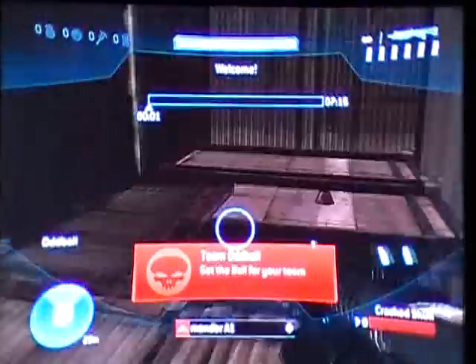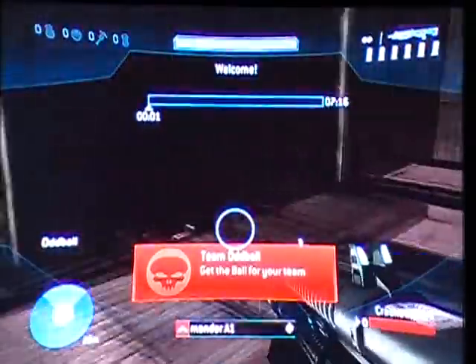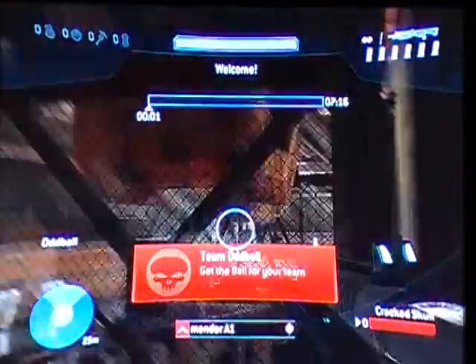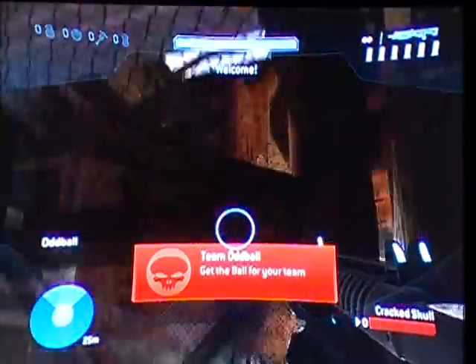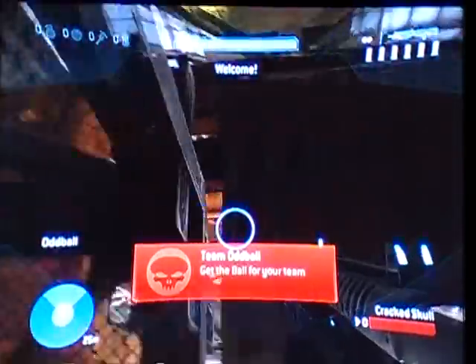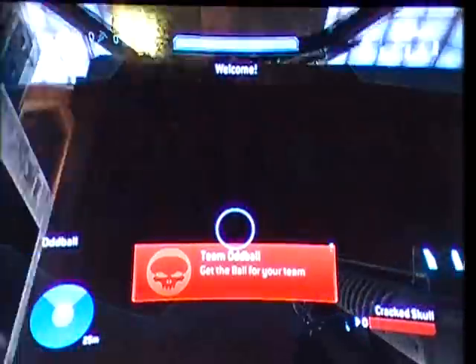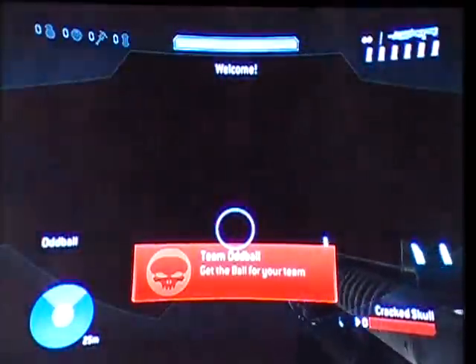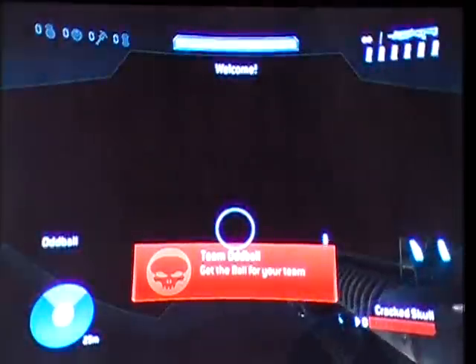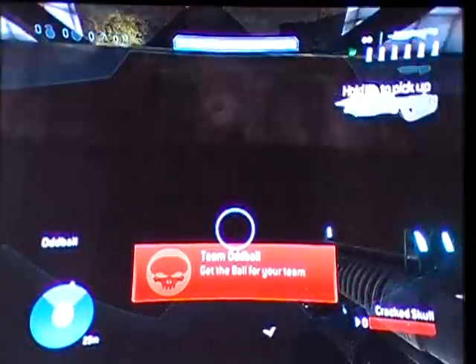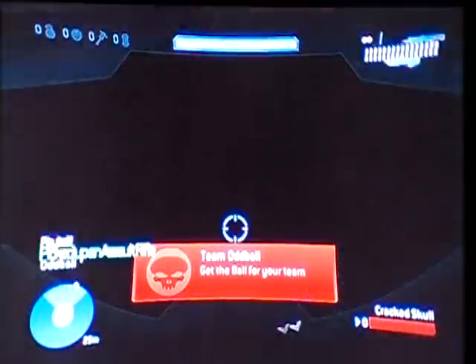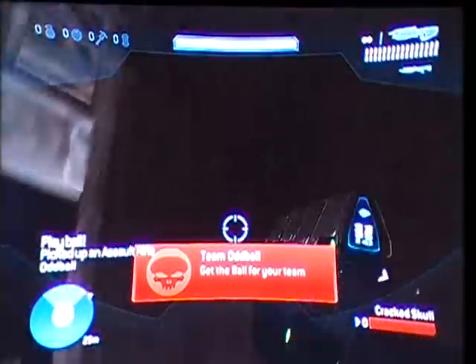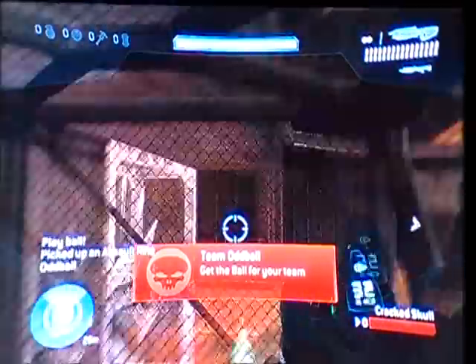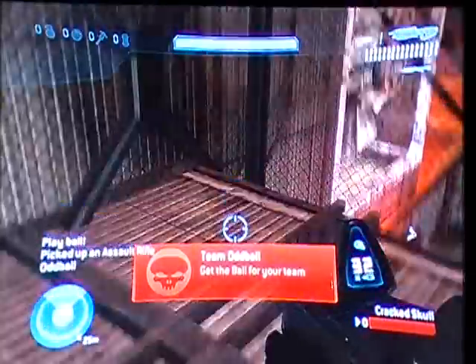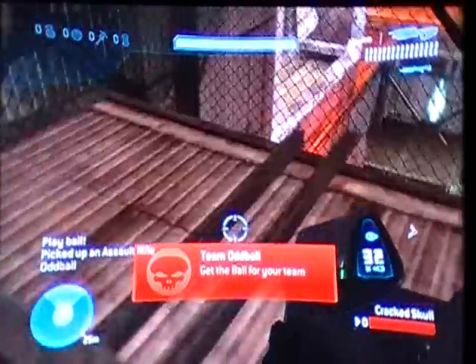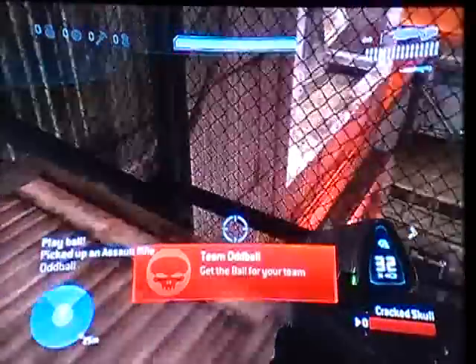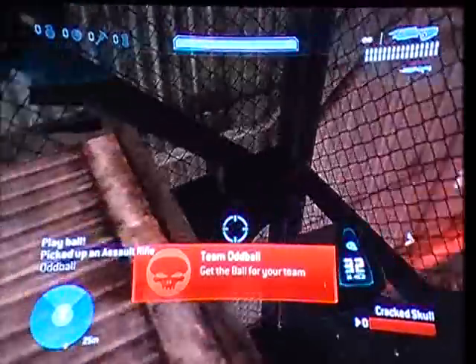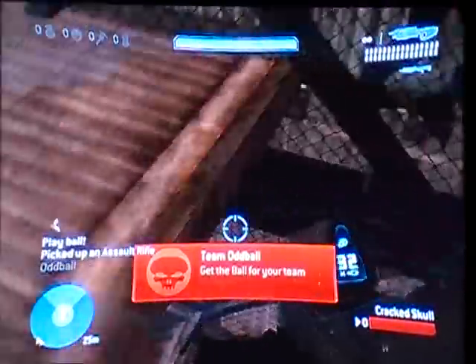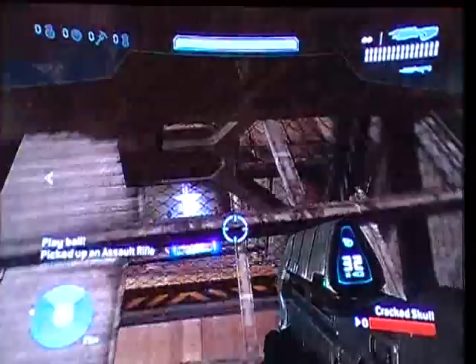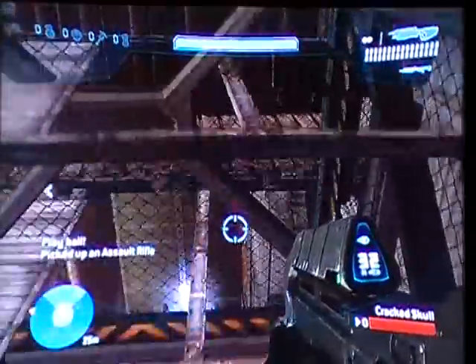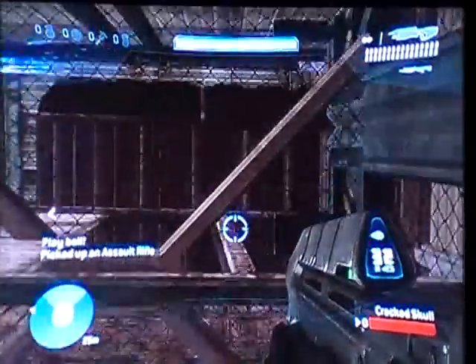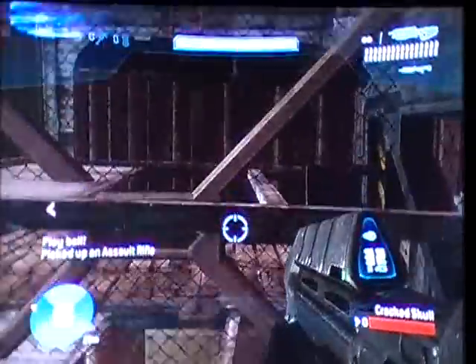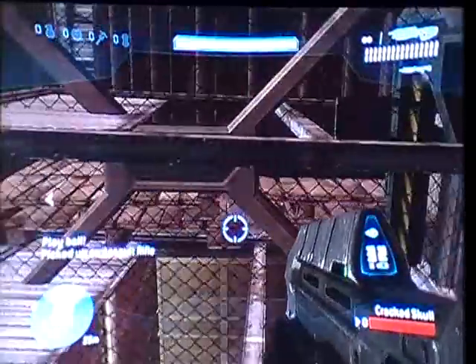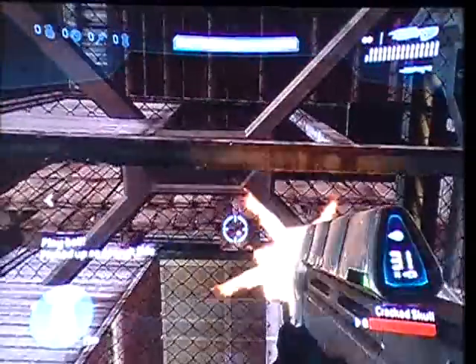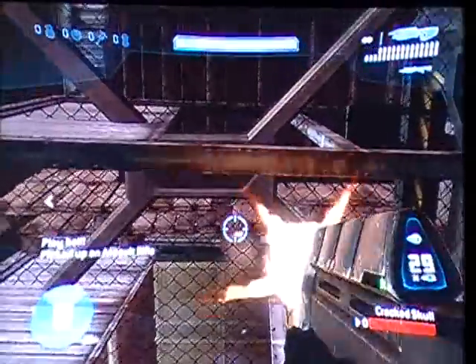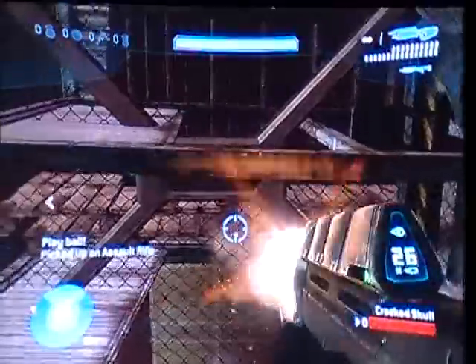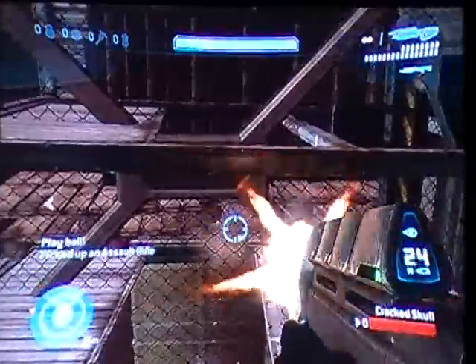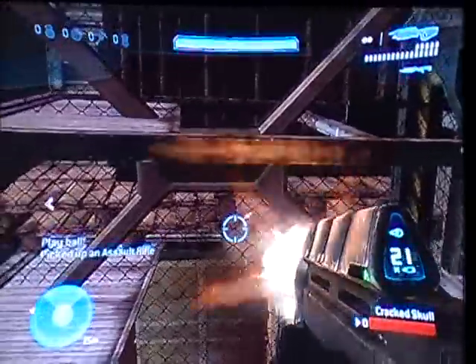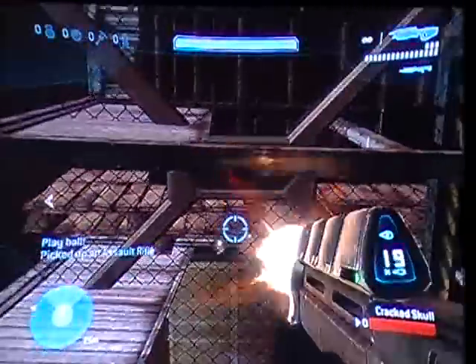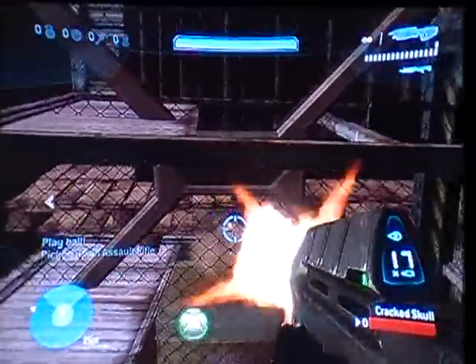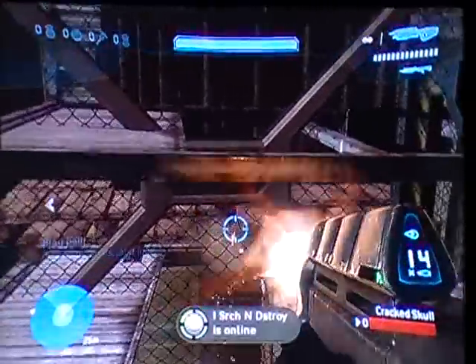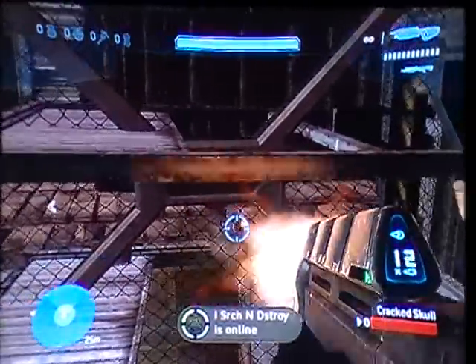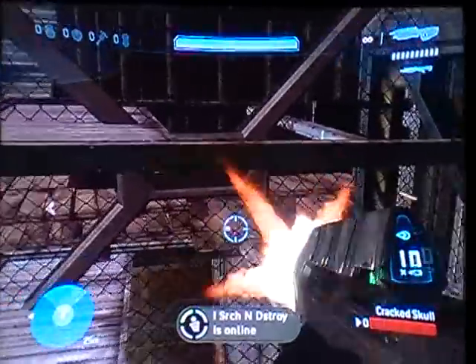As you spawn, you're going to jump and grab an assault rifle, then shoot a pallet through a fence wall.